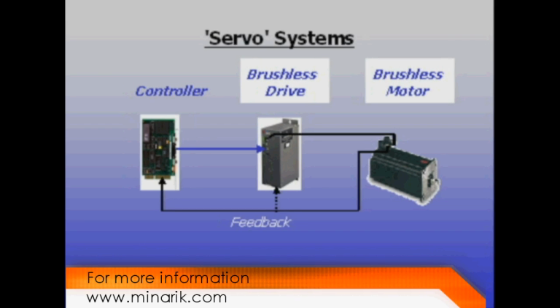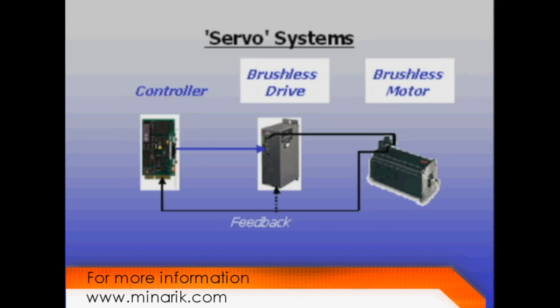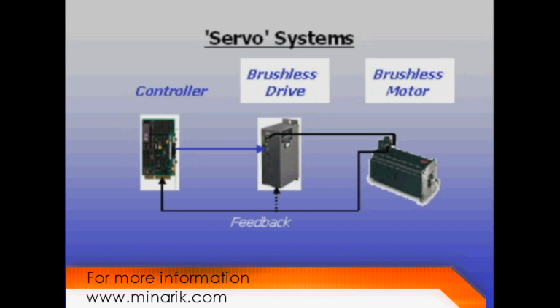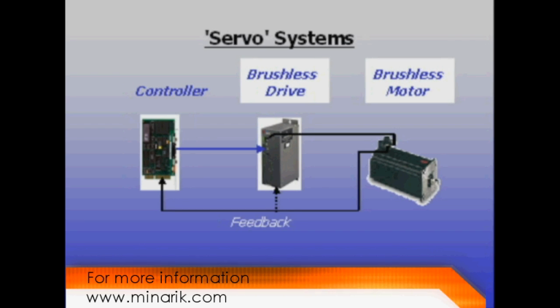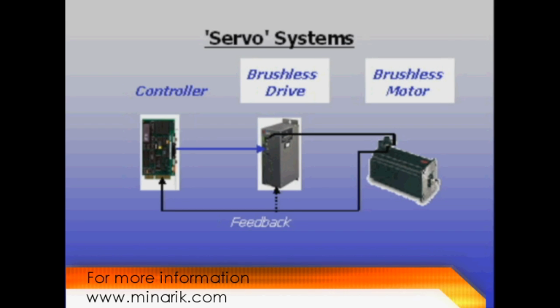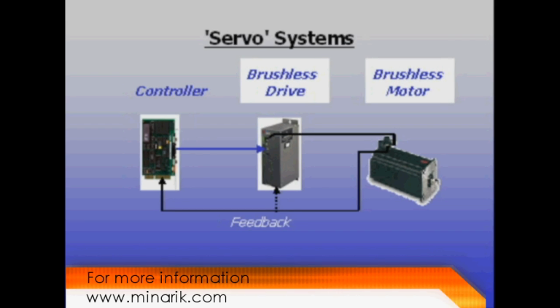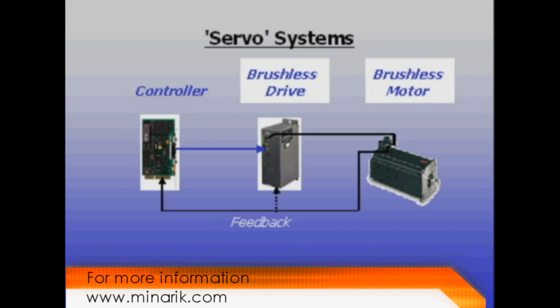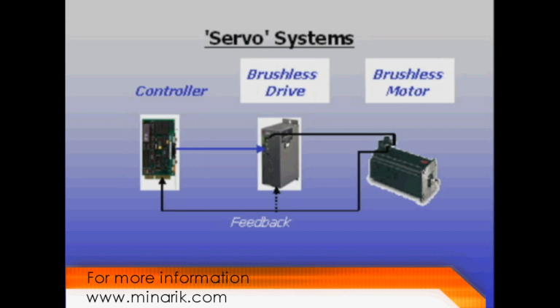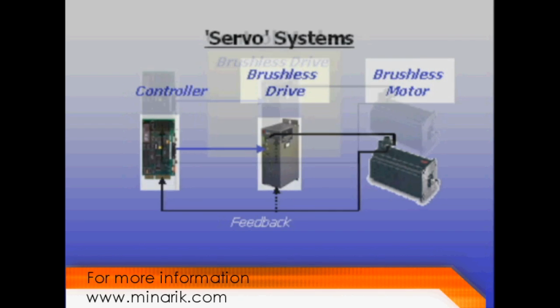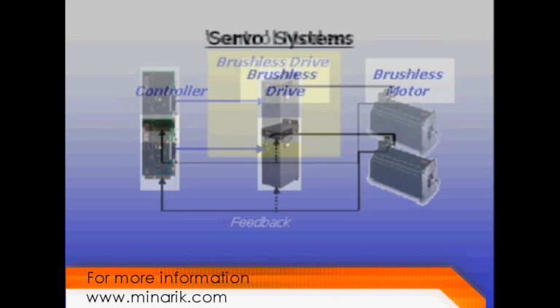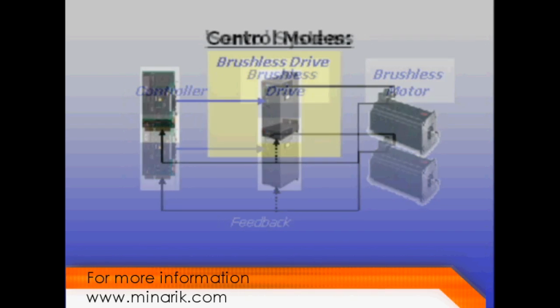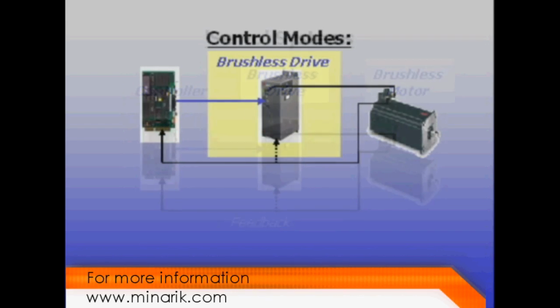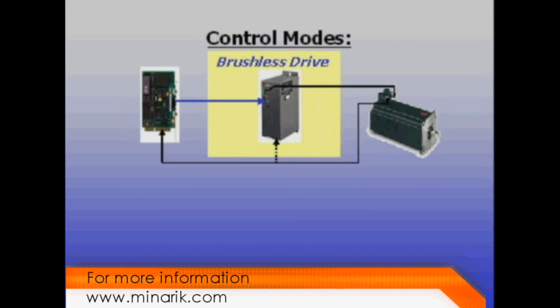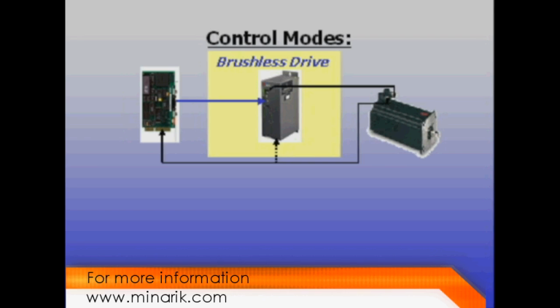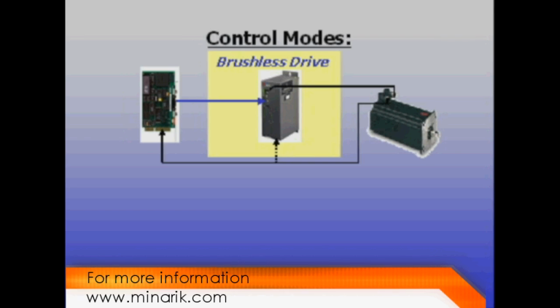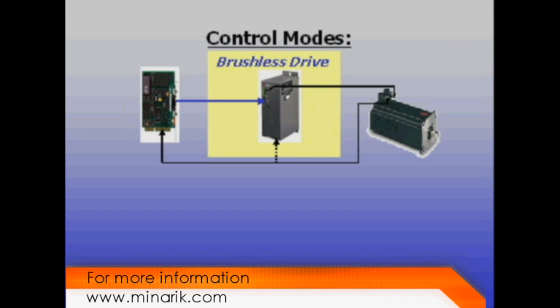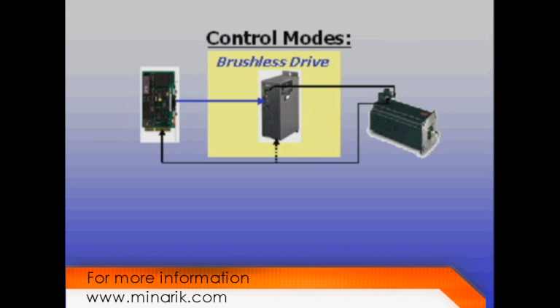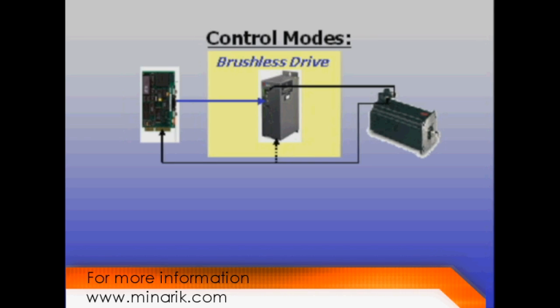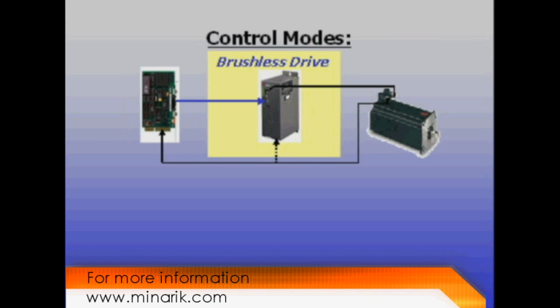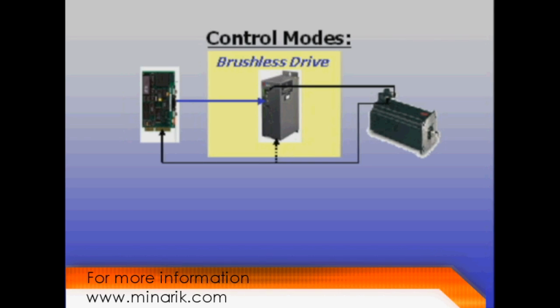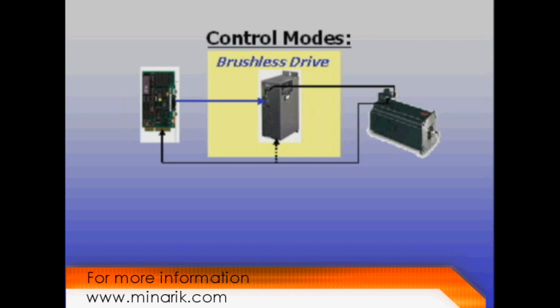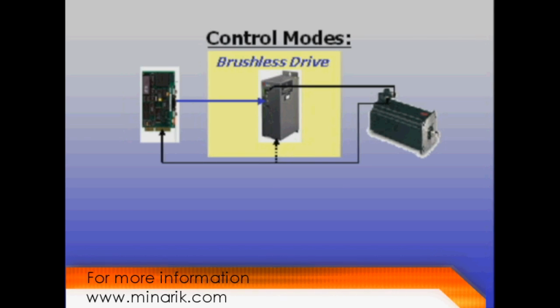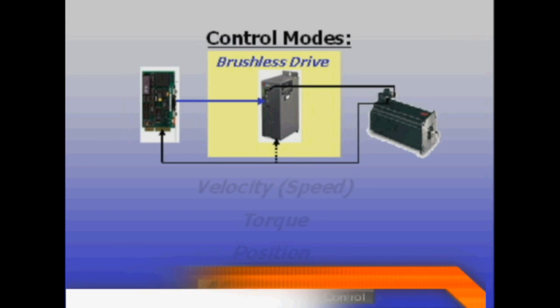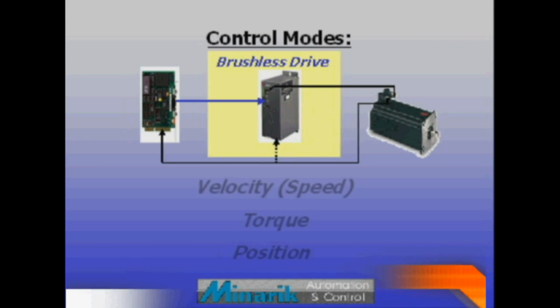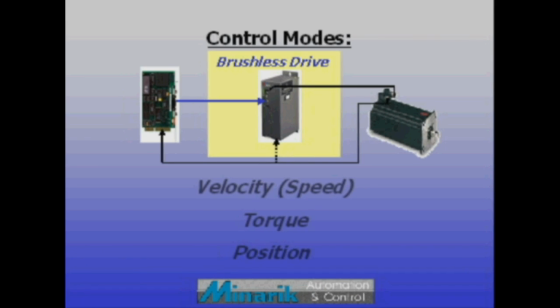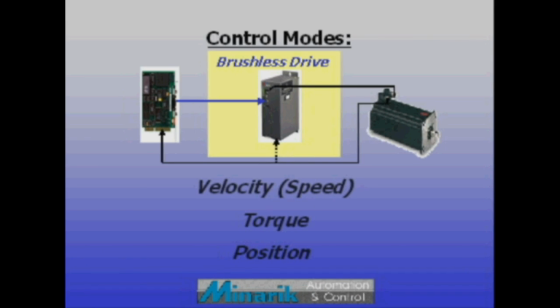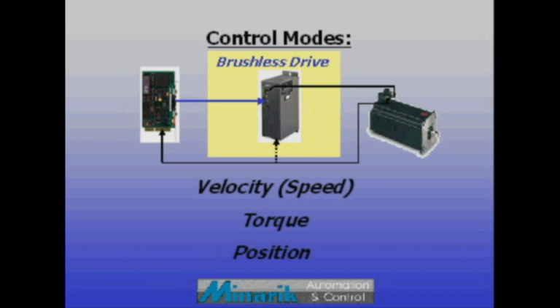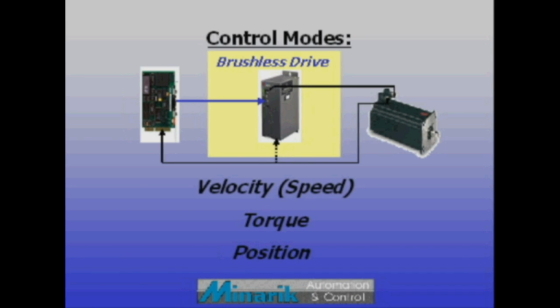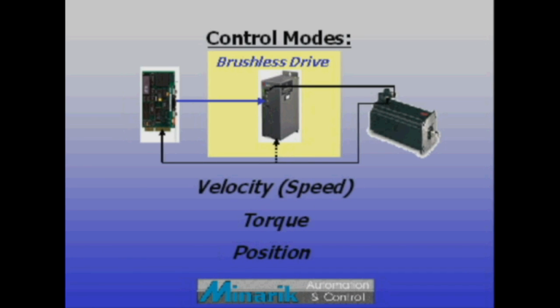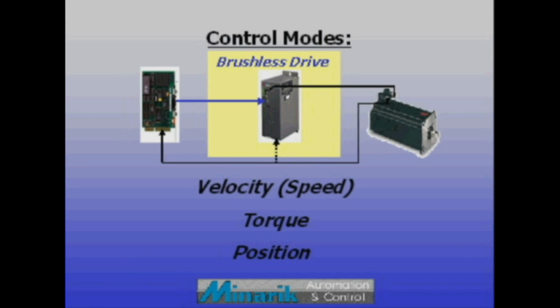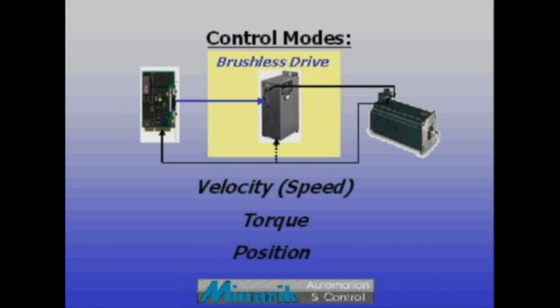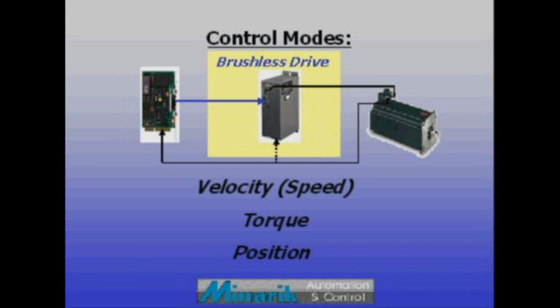Depending on the type of movement required from the motor shaft, brushless drives are available to run in different control modes: velocity, torque, or position.